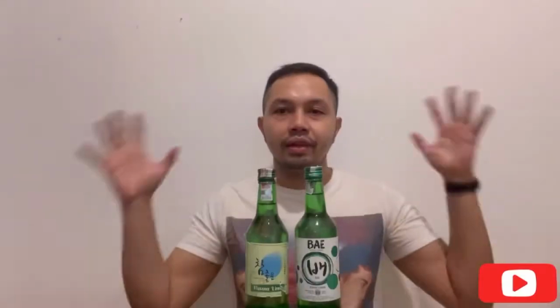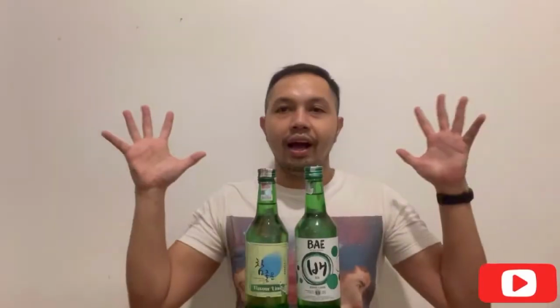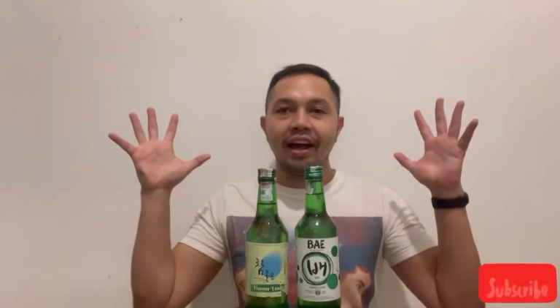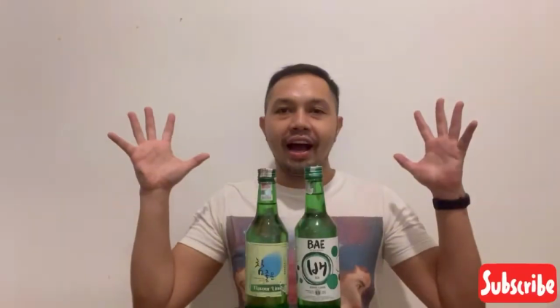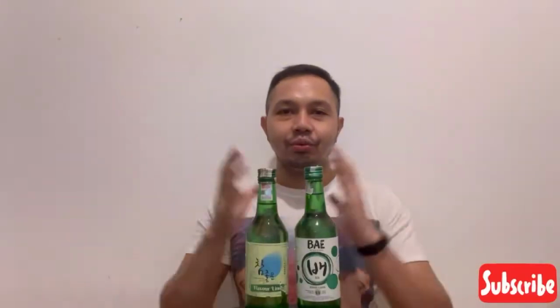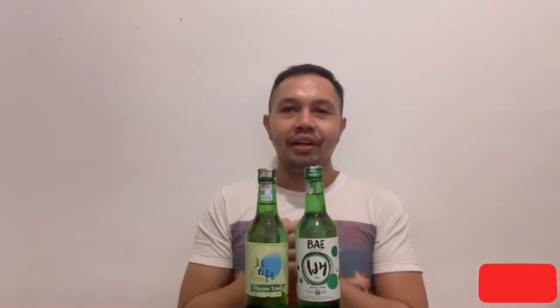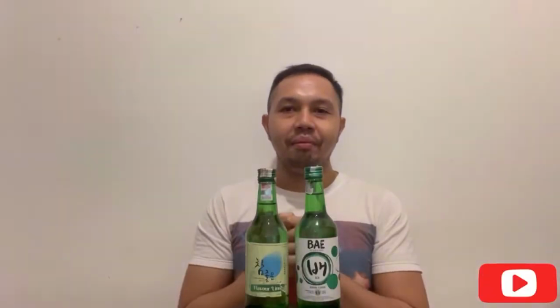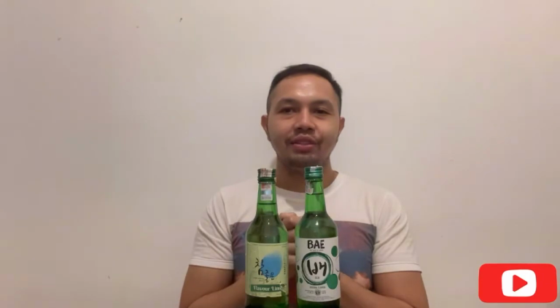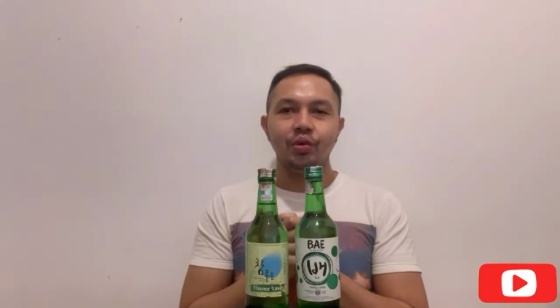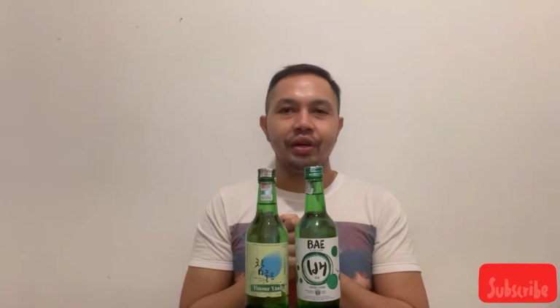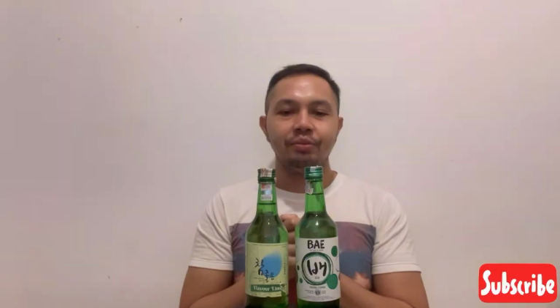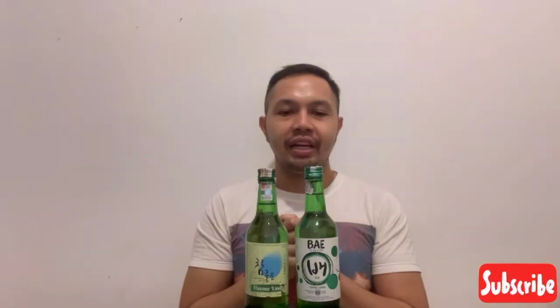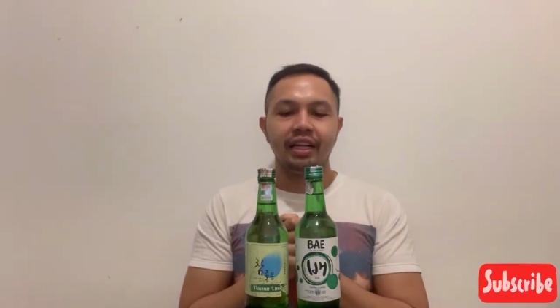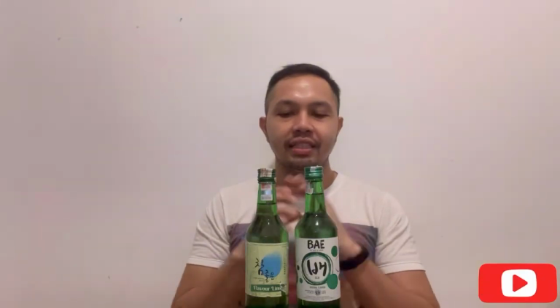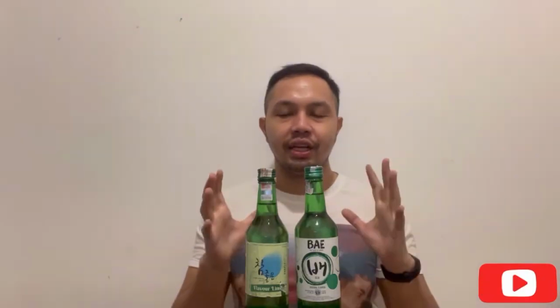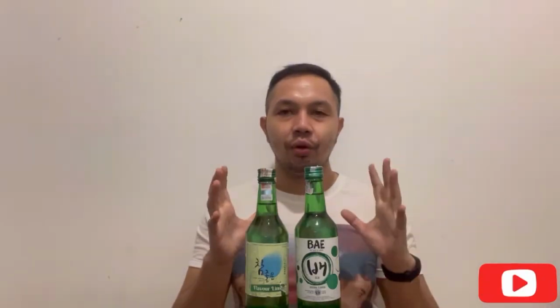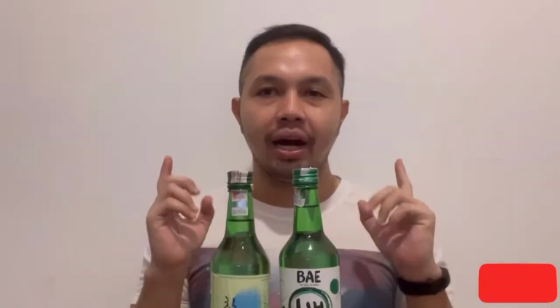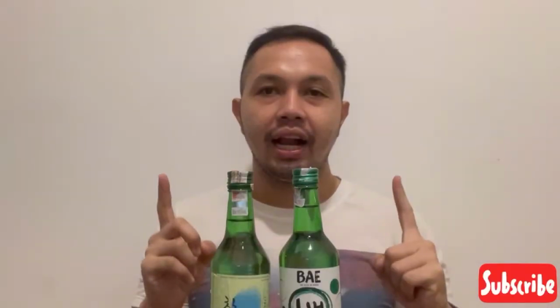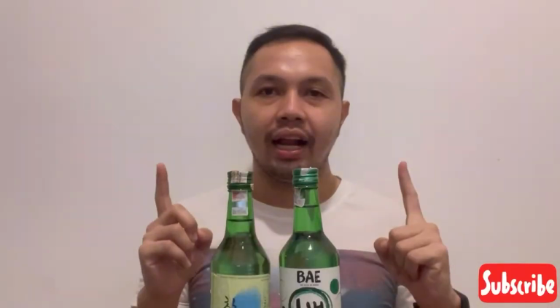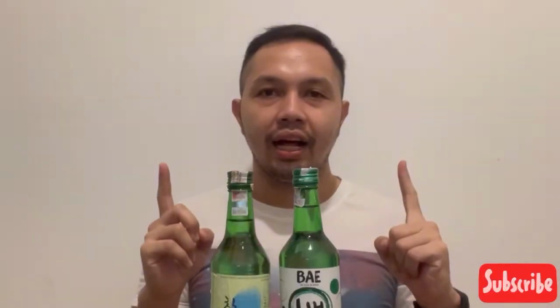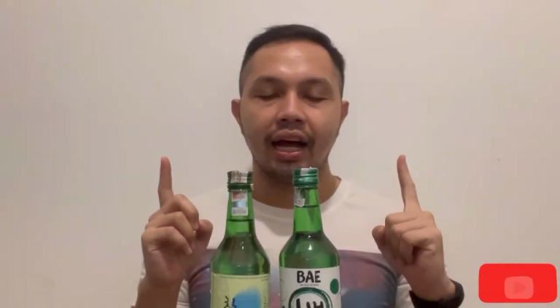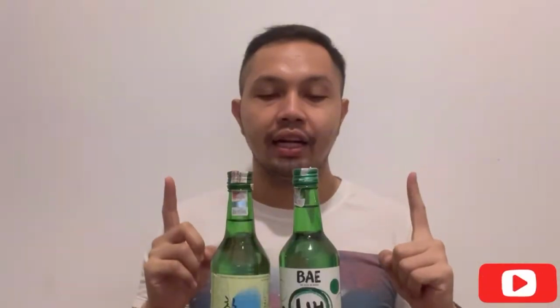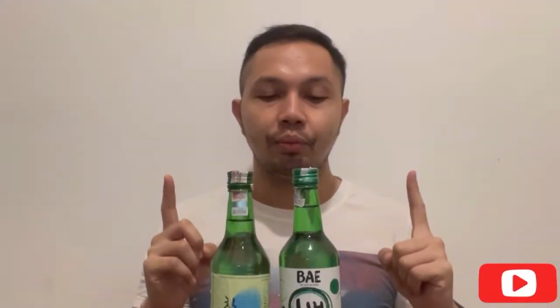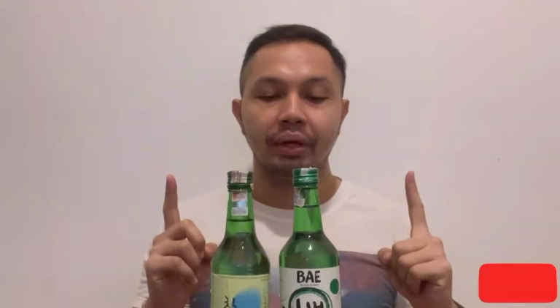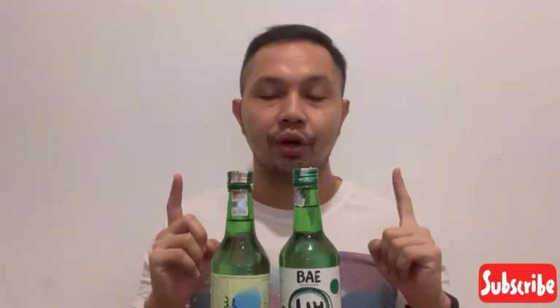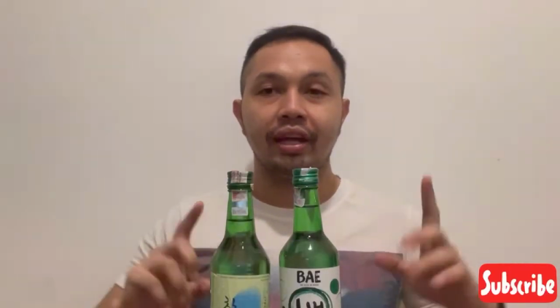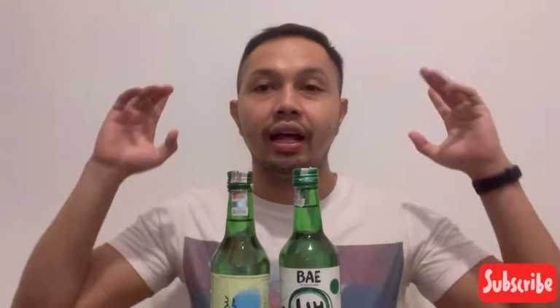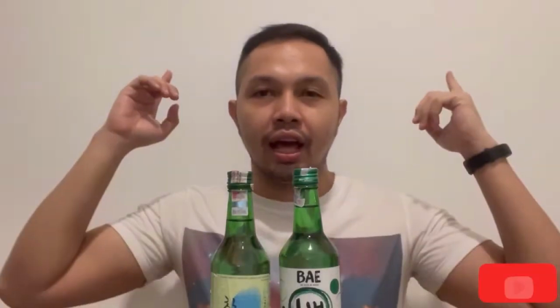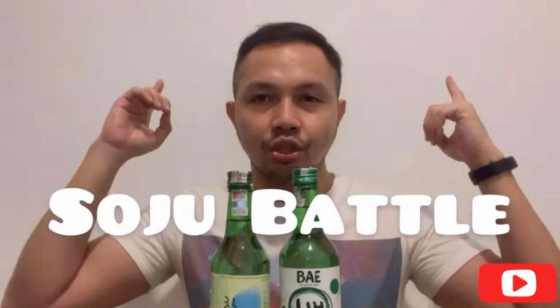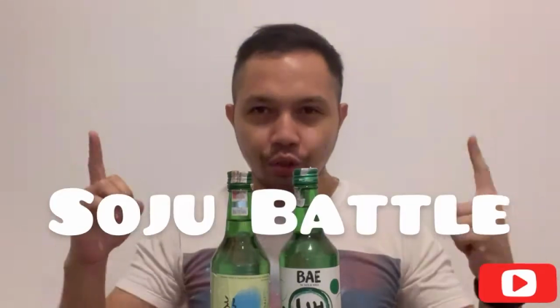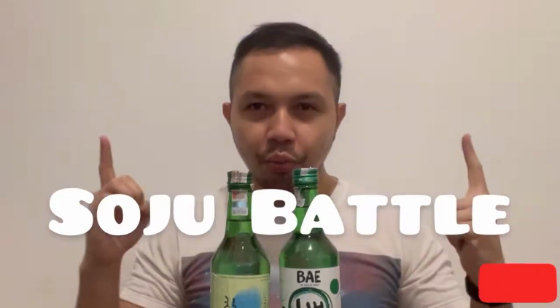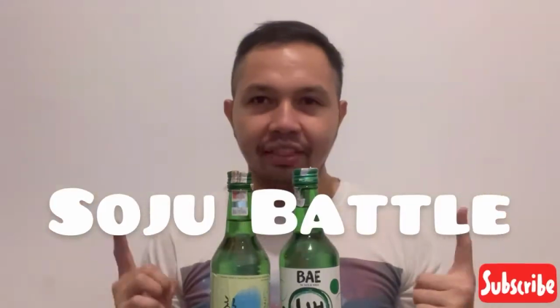Hello guys, welcome back to my YouTube channel. In this video, I'm going to make content — a Soju battle!